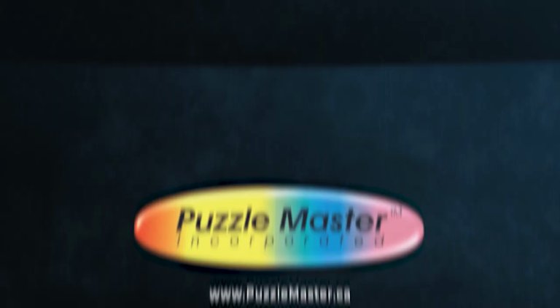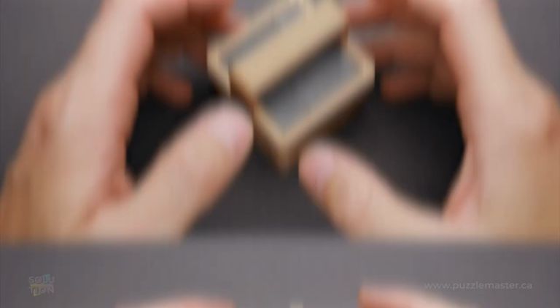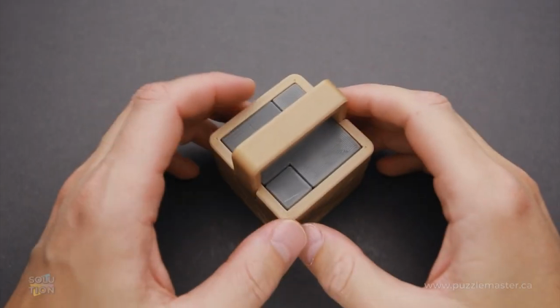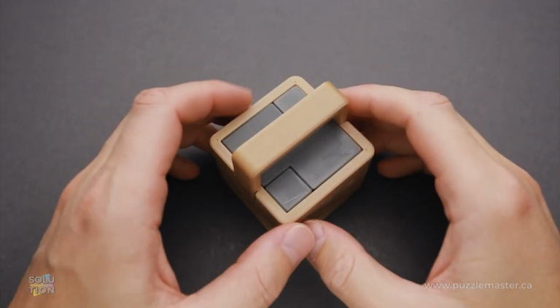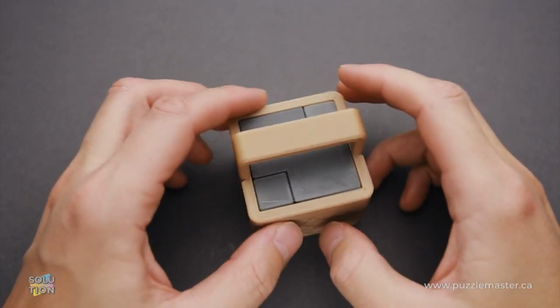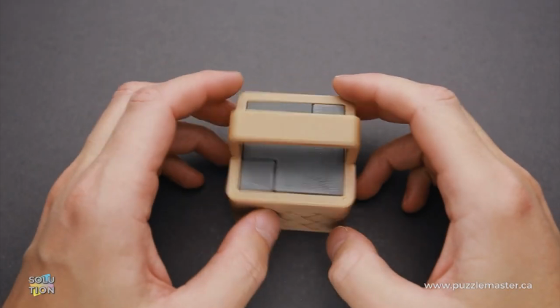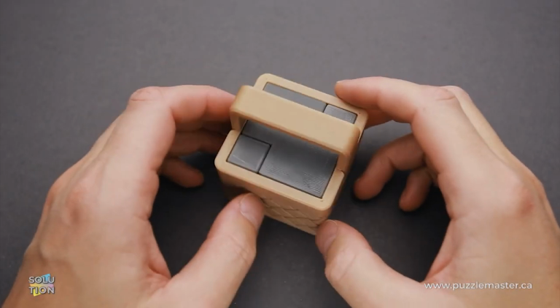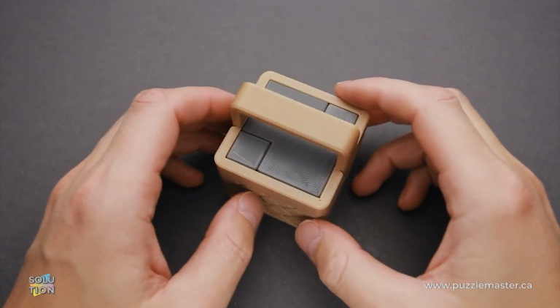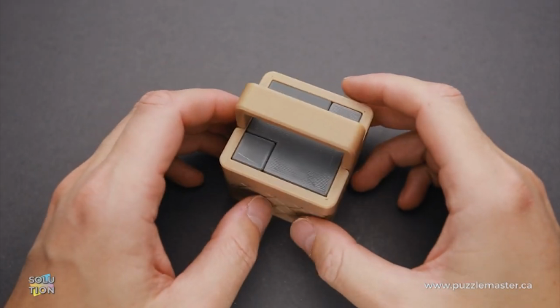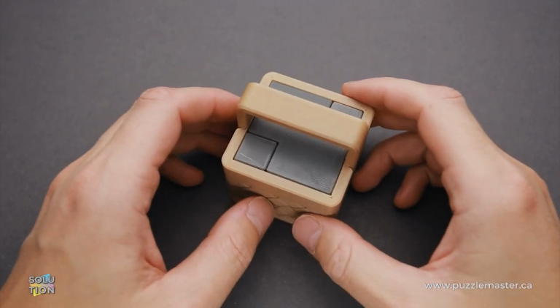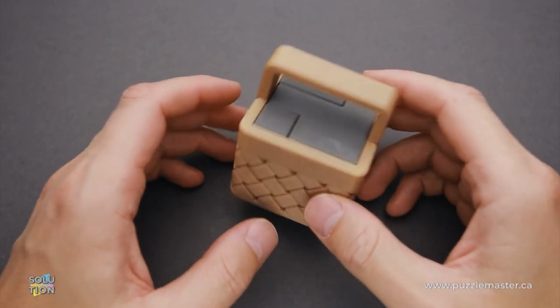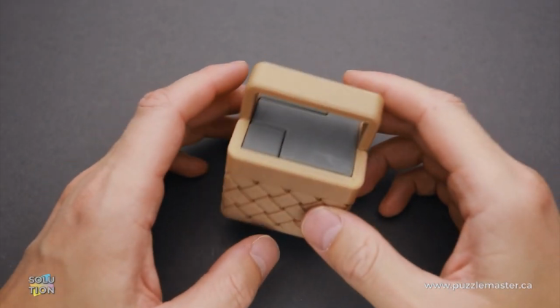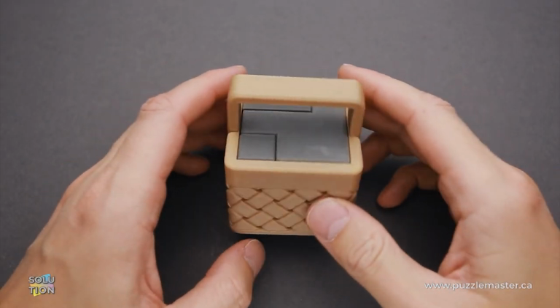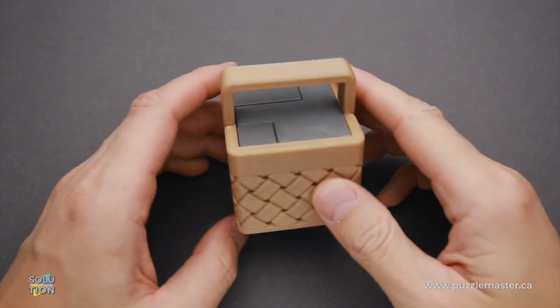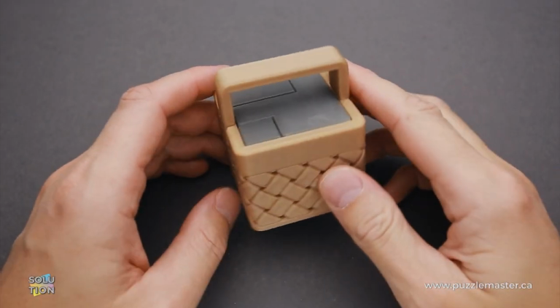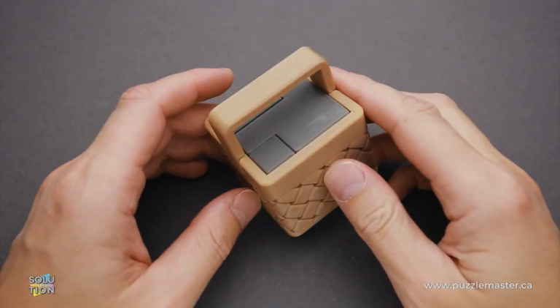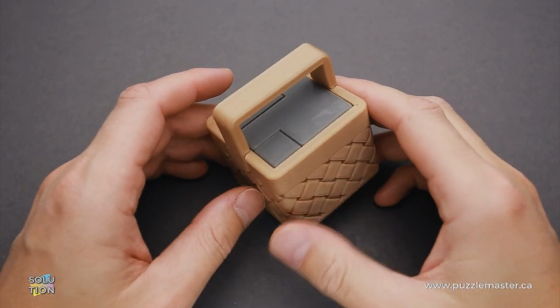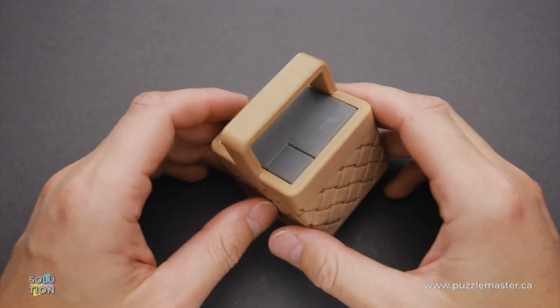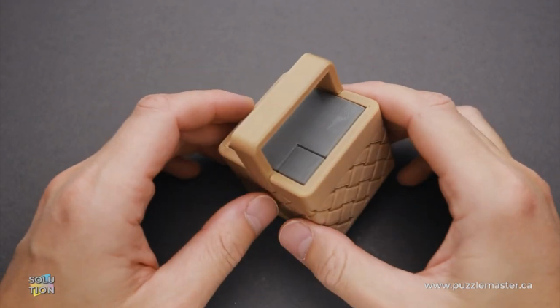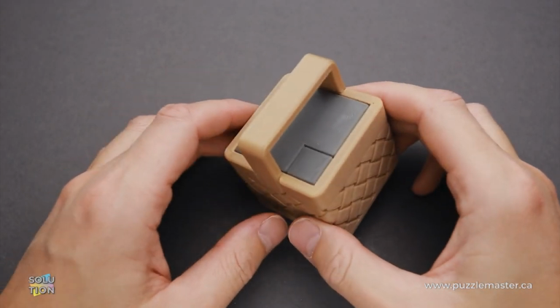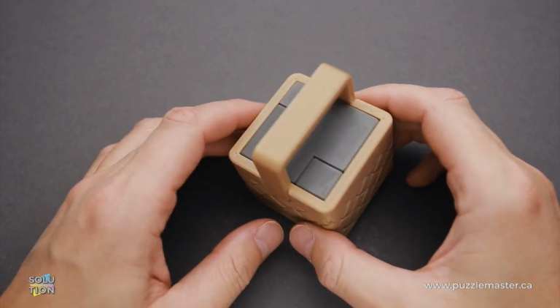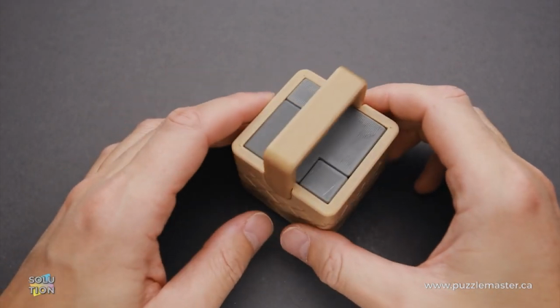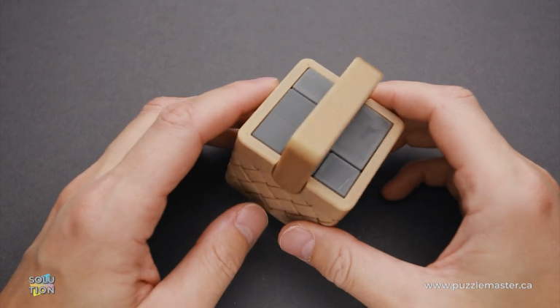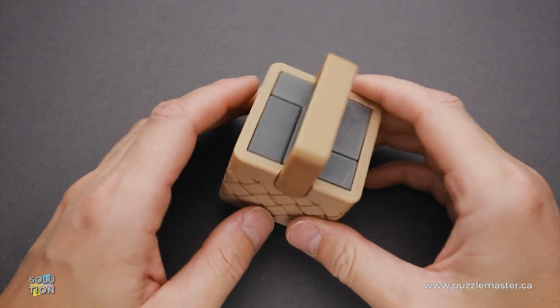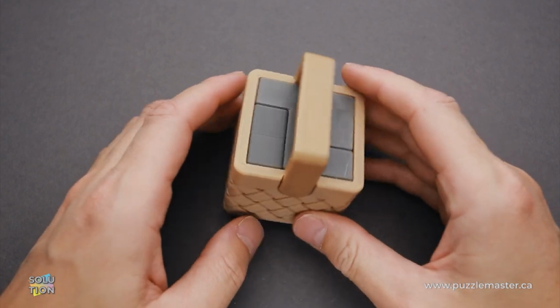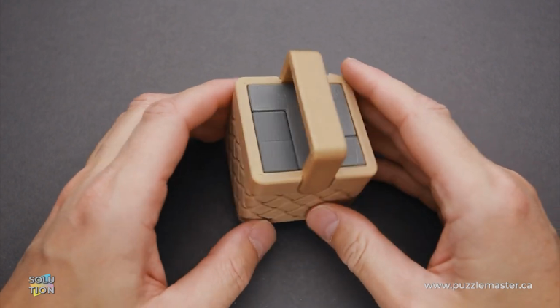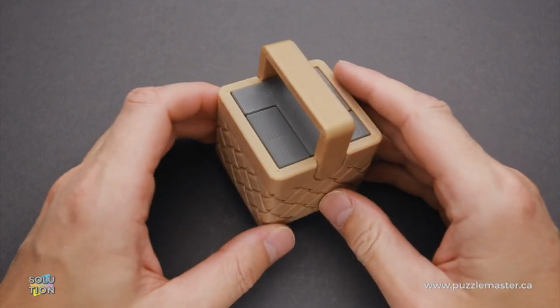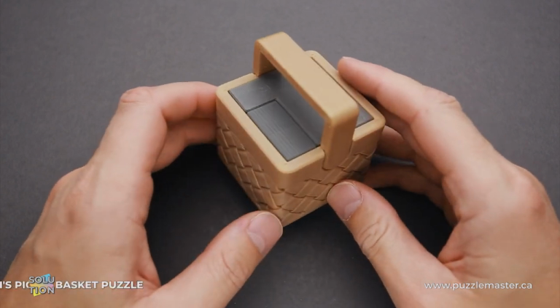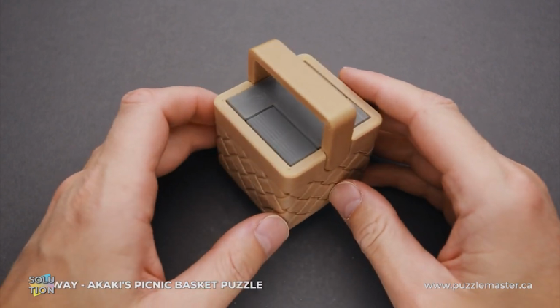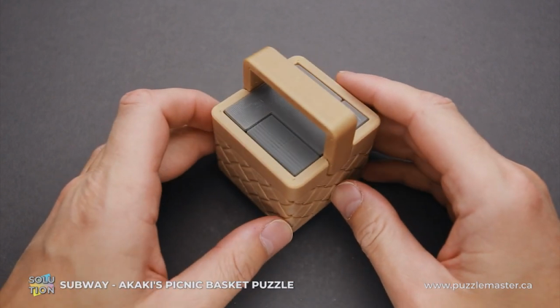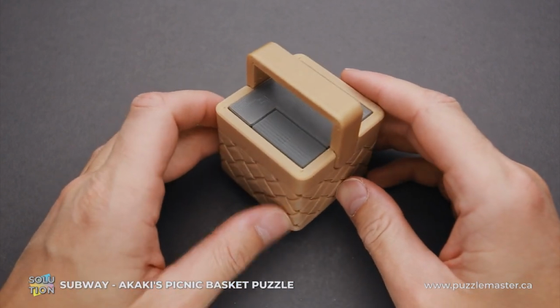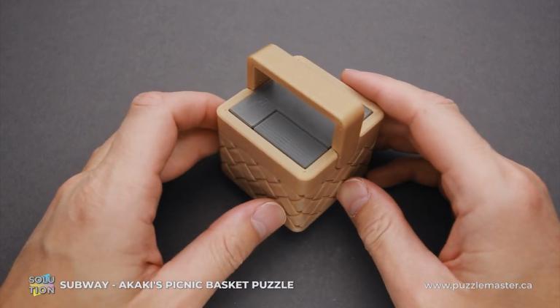Hello and welcome to Puzzle Master. This is the Puzzle Guy and in this video I will show you how to solve the Subway puzzle.